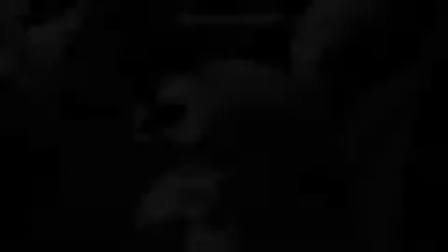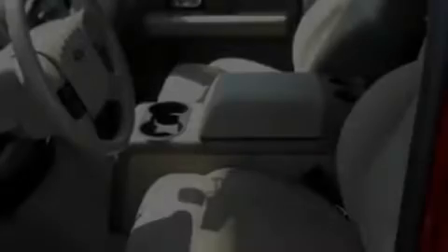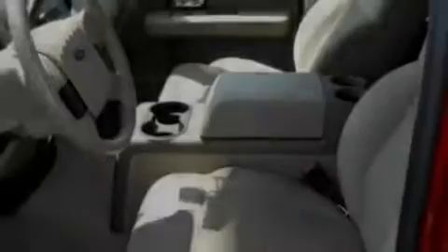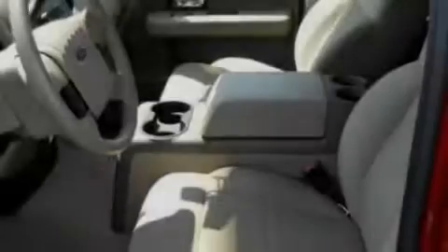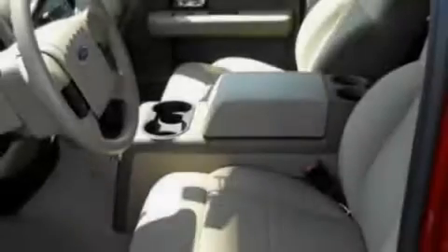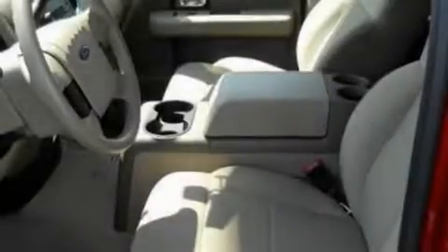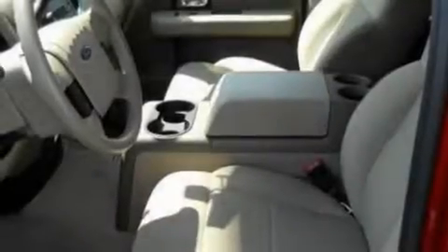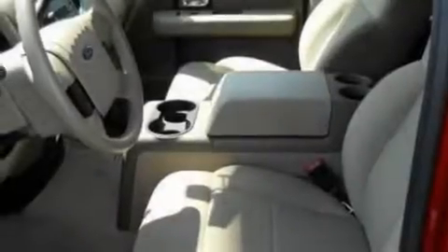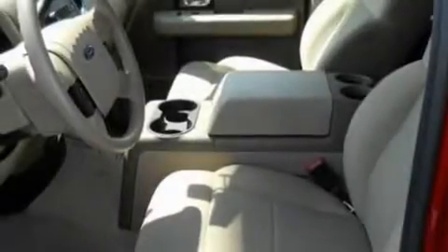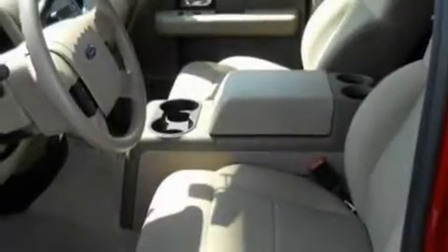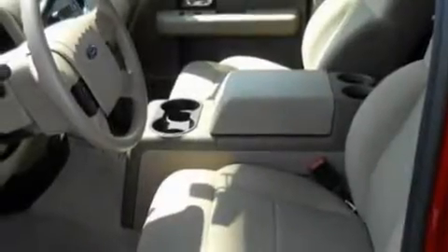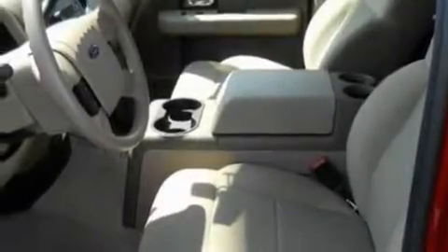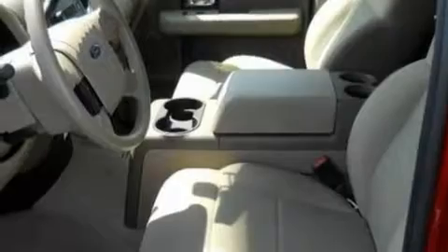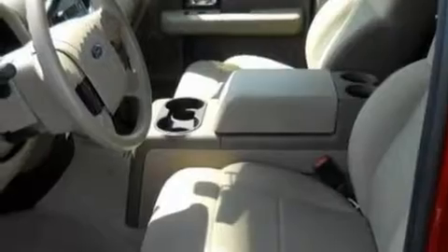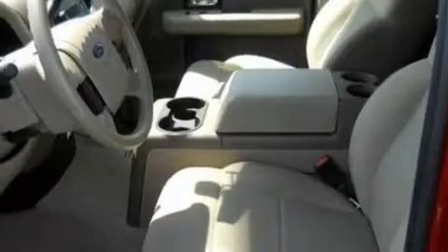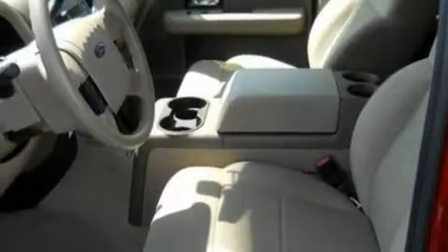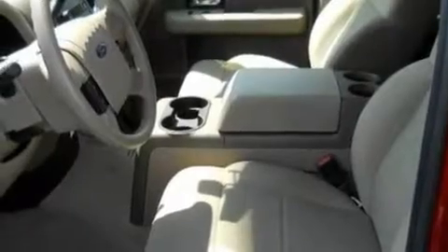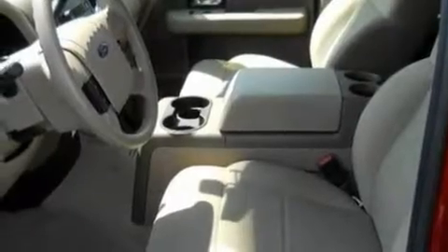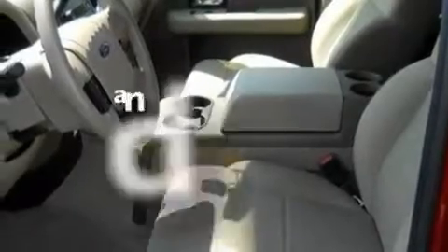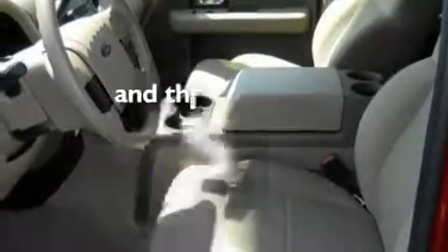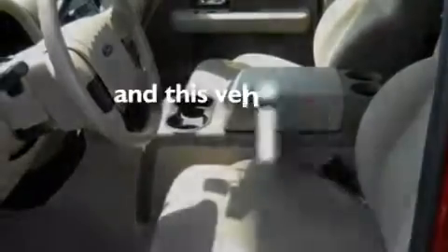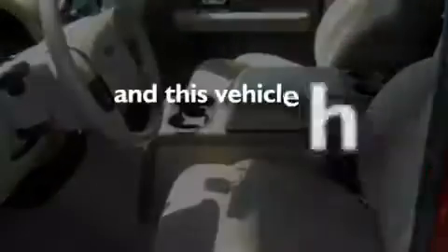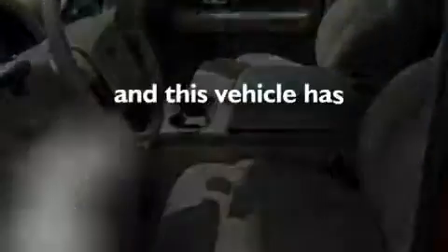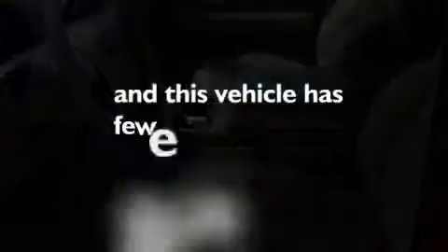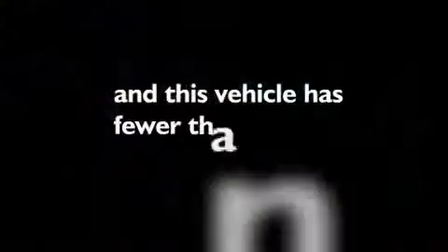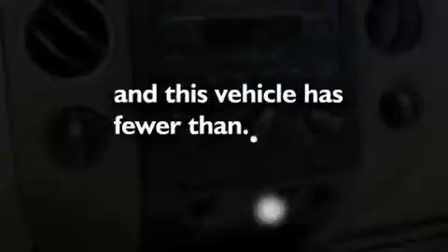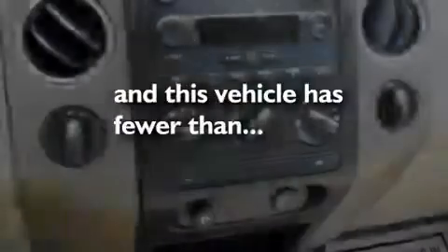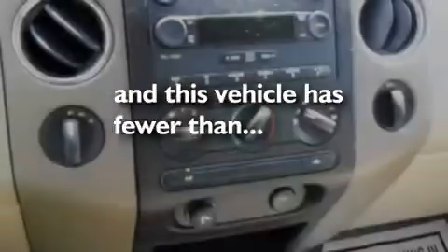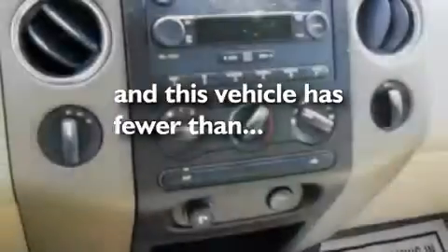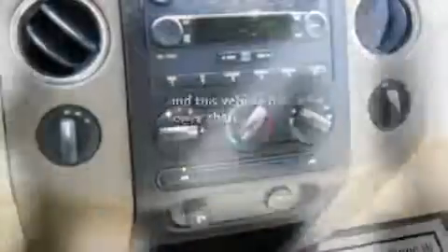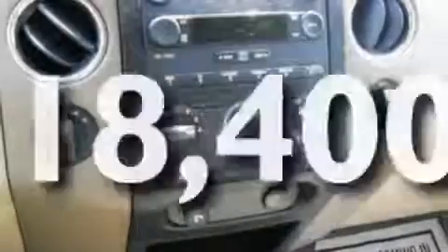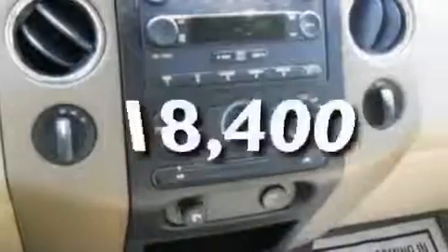Desk-sensing headlights, external temperature display. And this vehicle has fewer than 19,000 miles on the odometer.